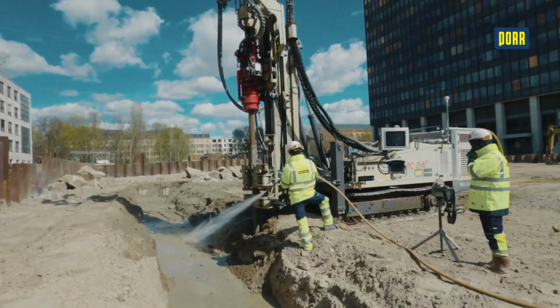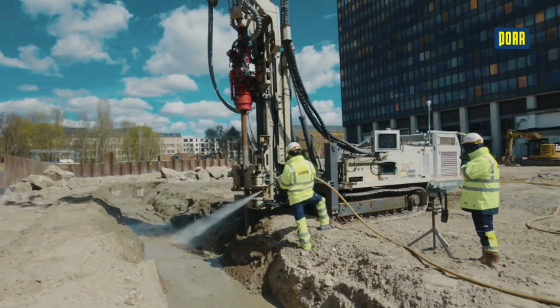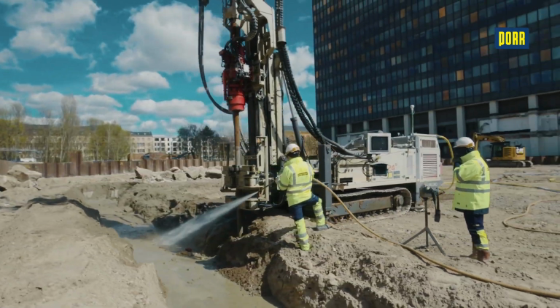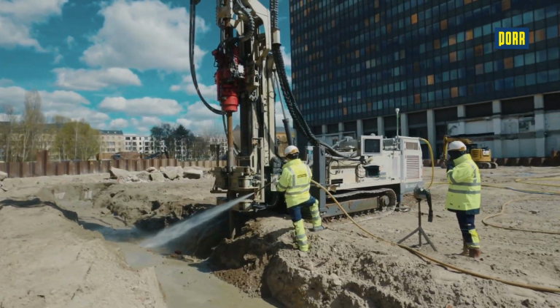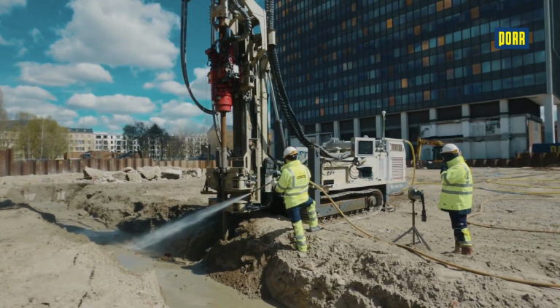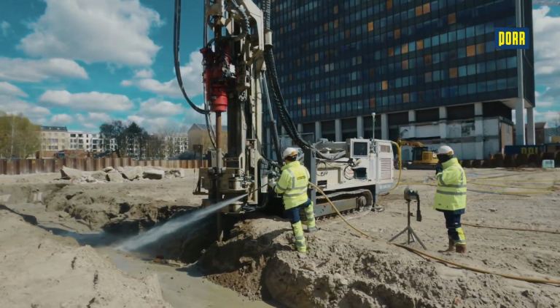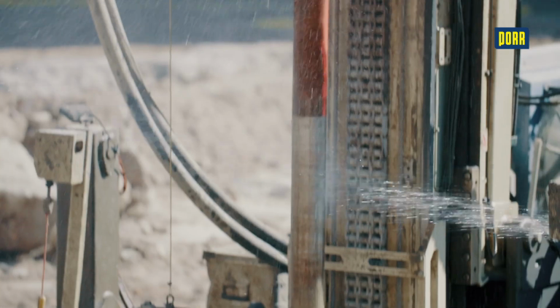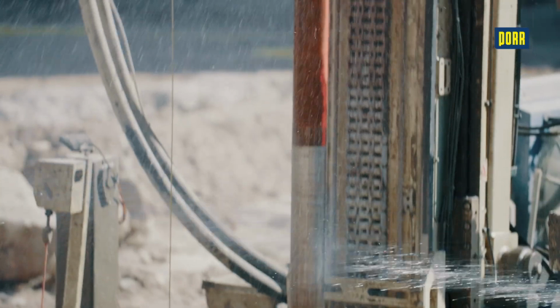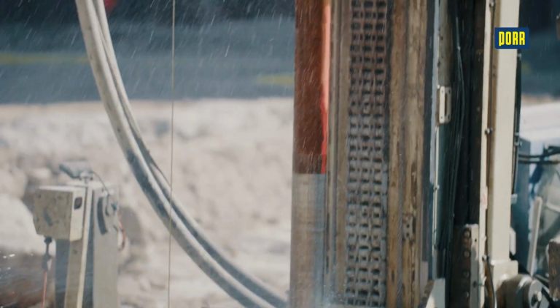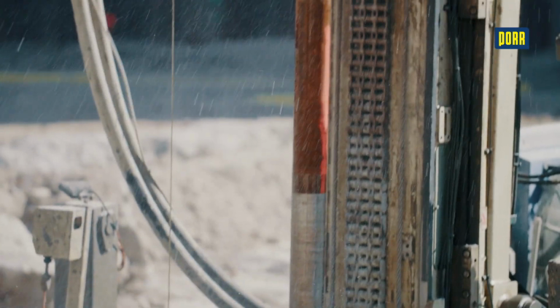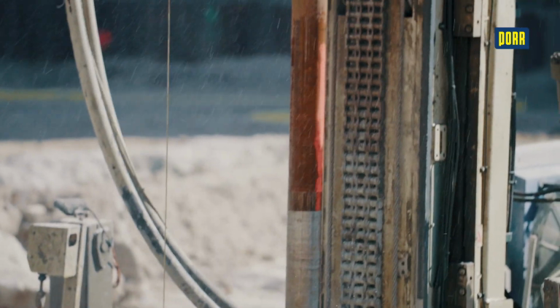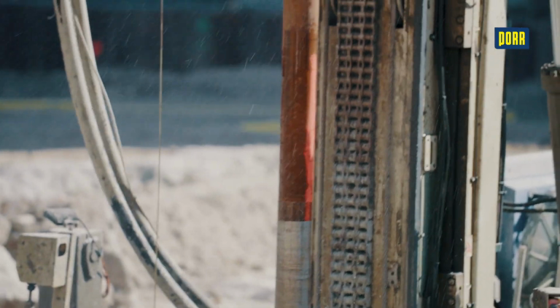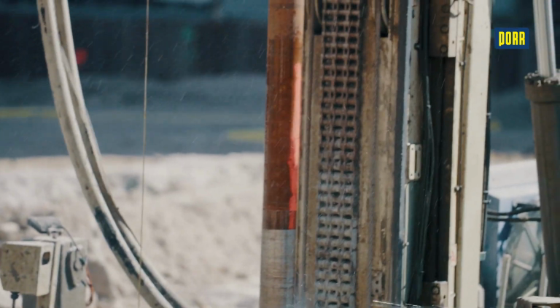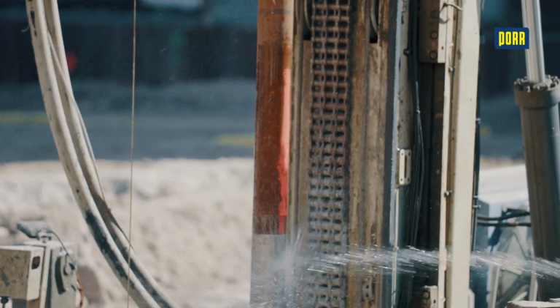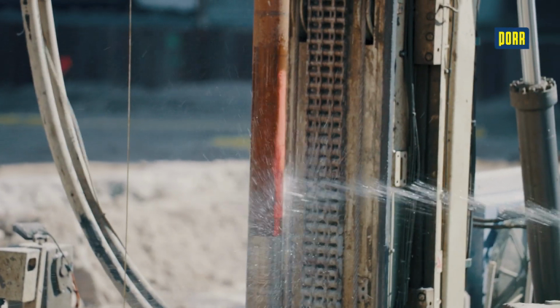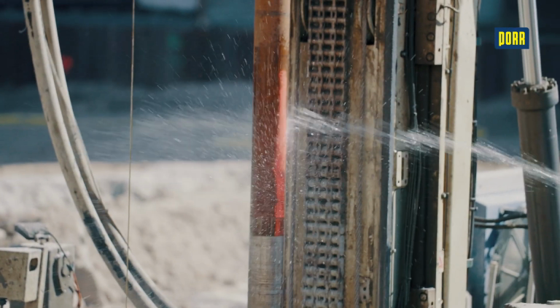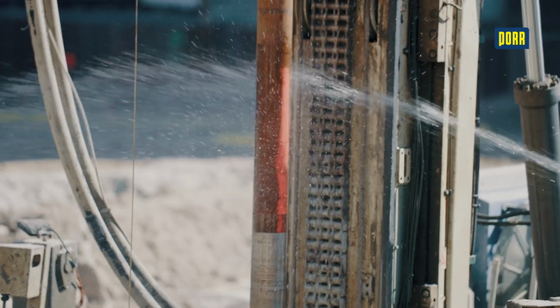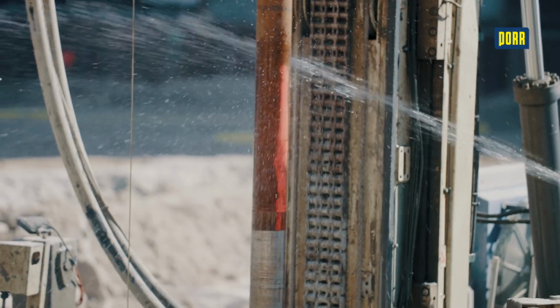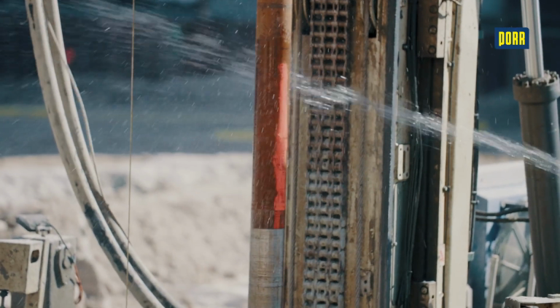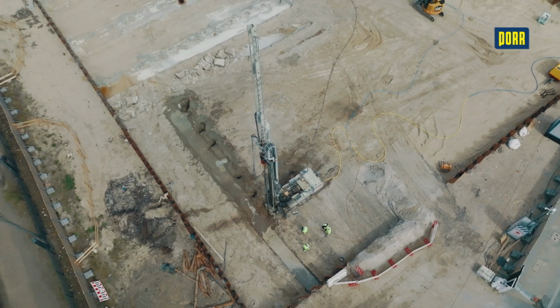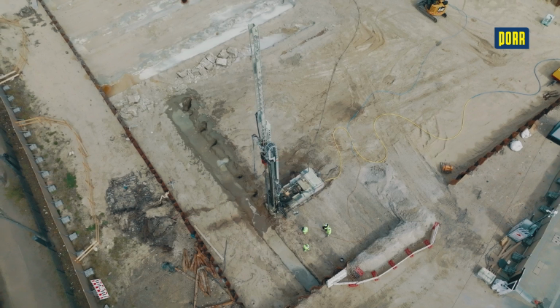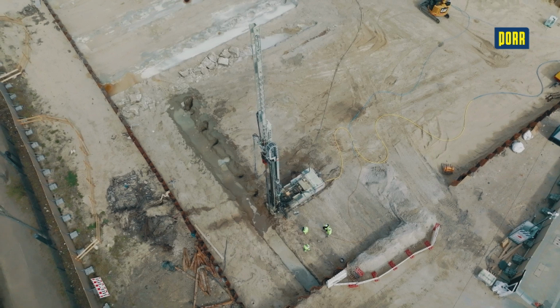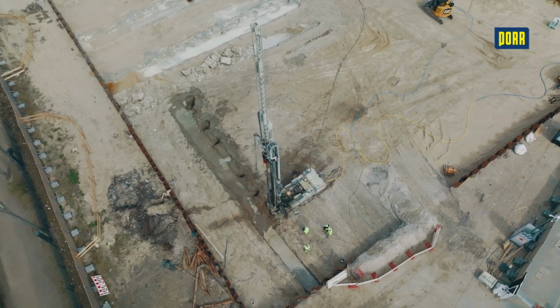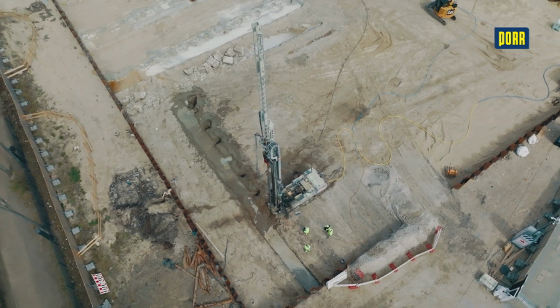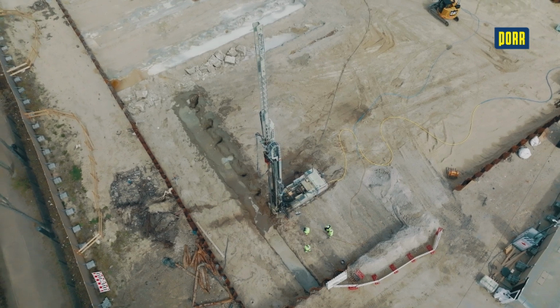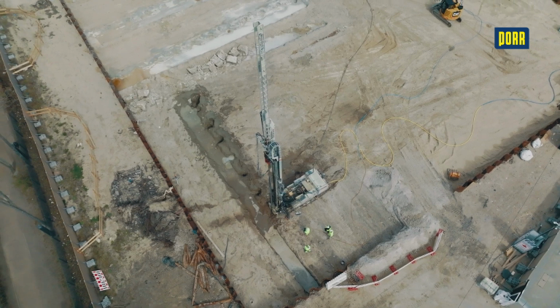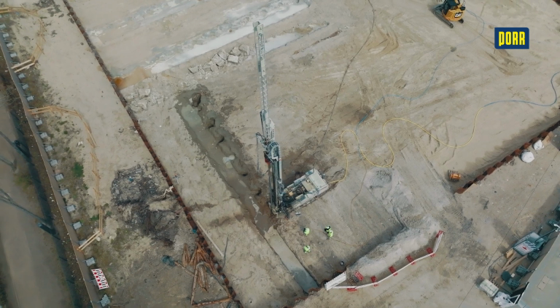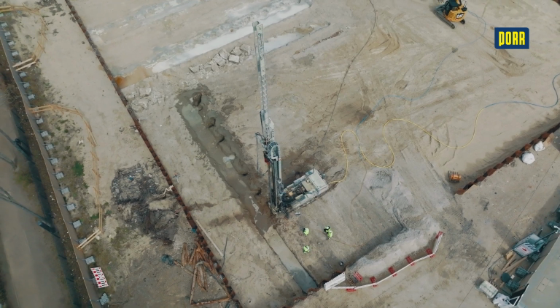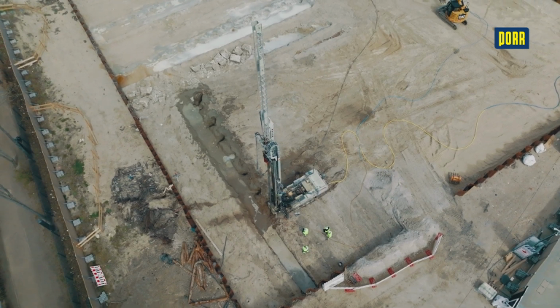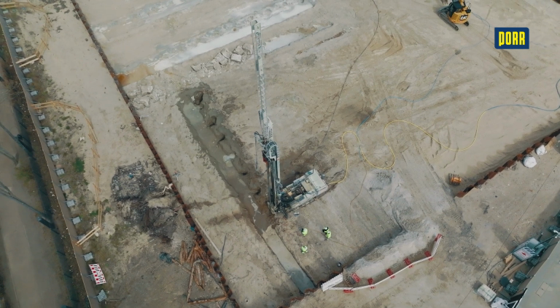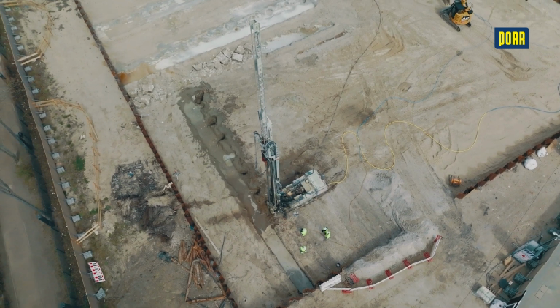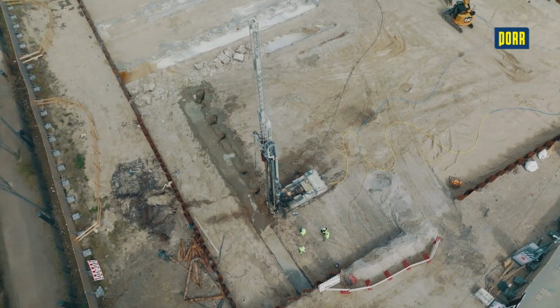Our experienced personnel will be happy to apply the jet grouting method on your construction site.